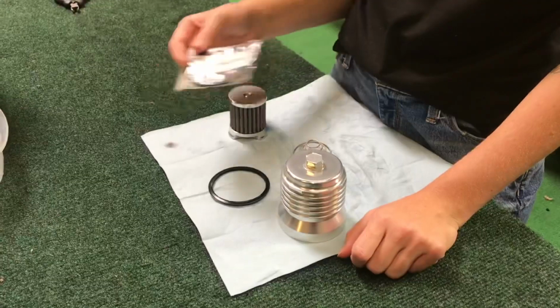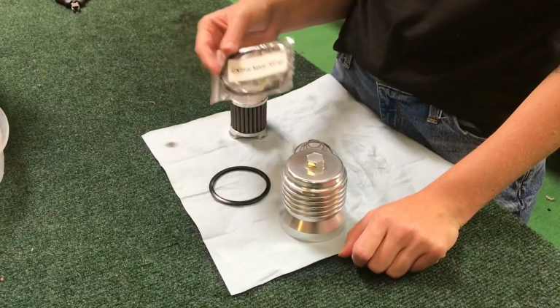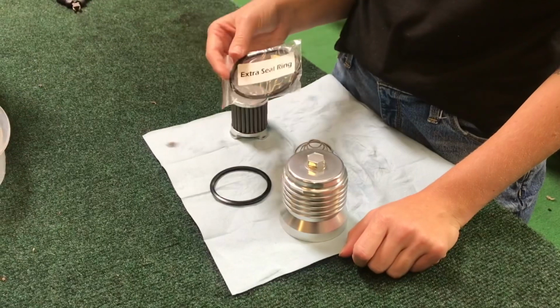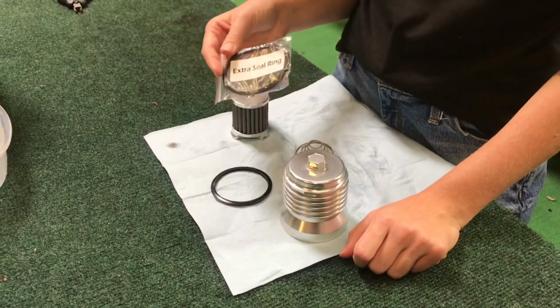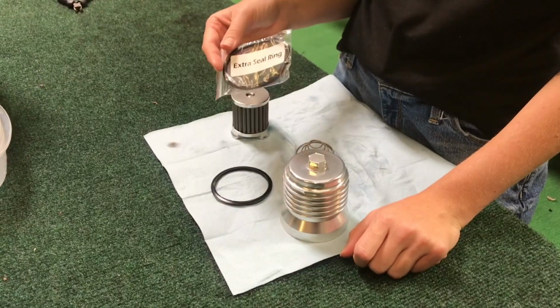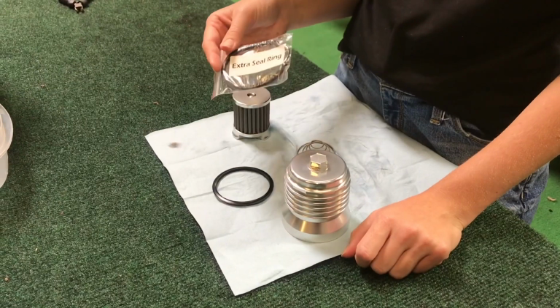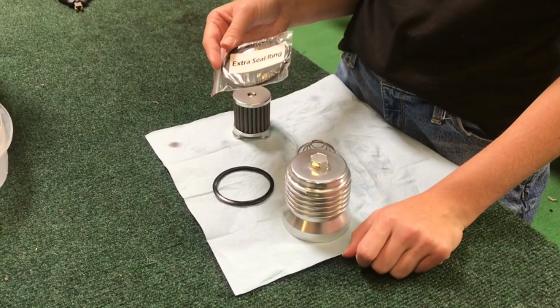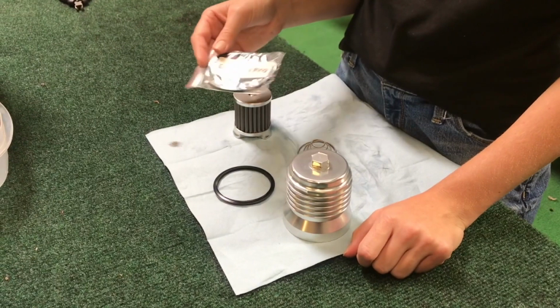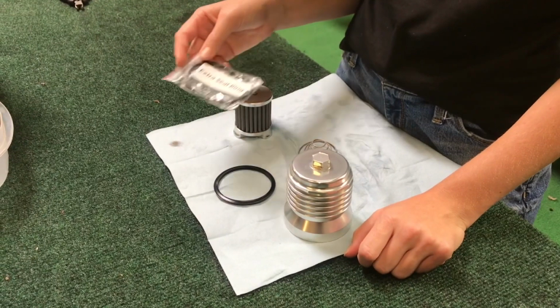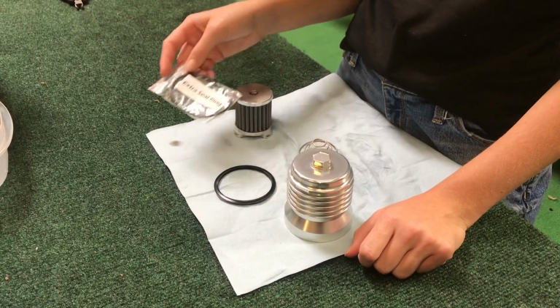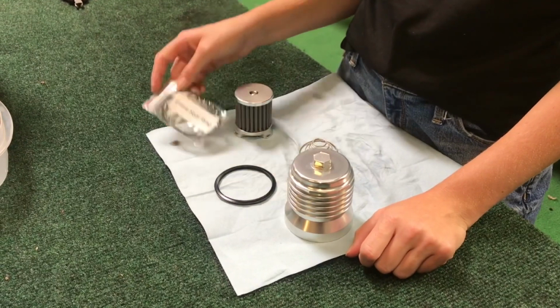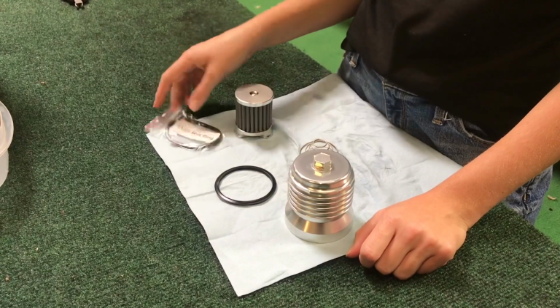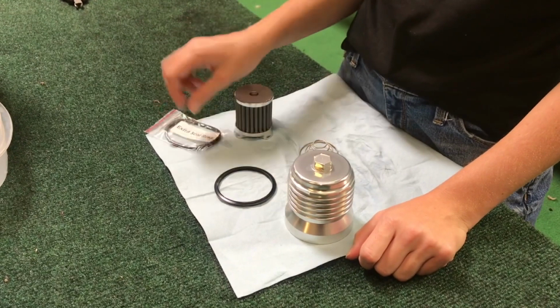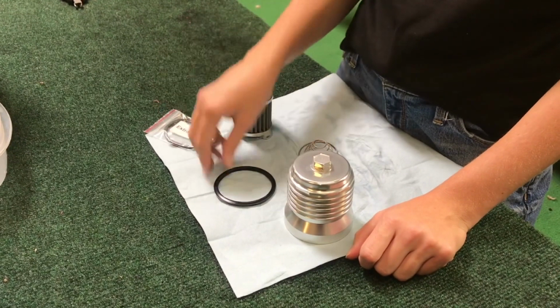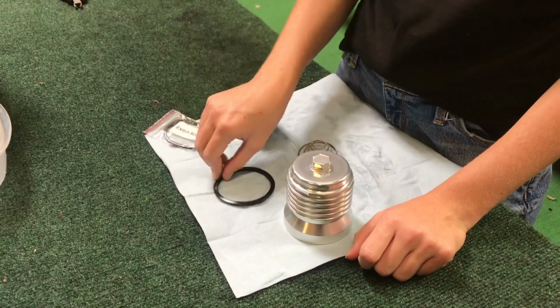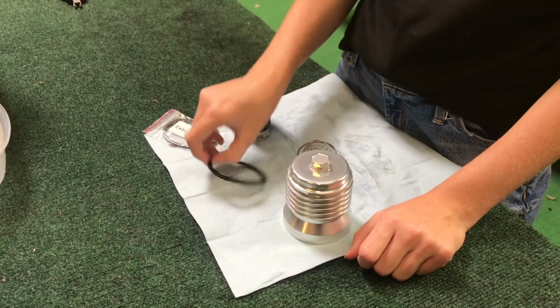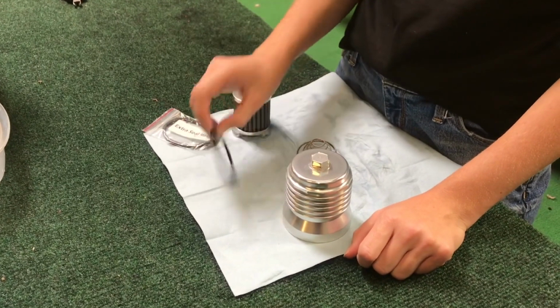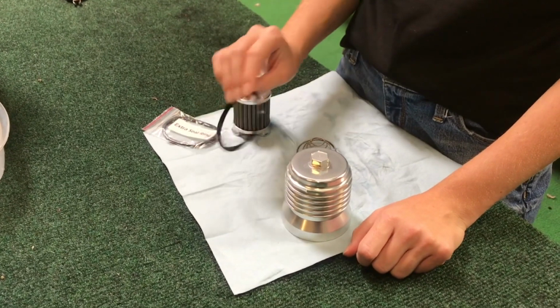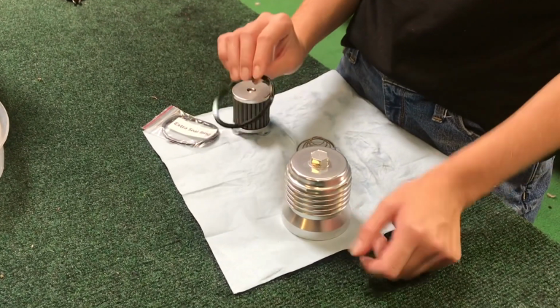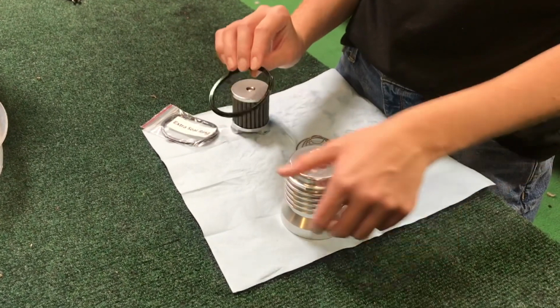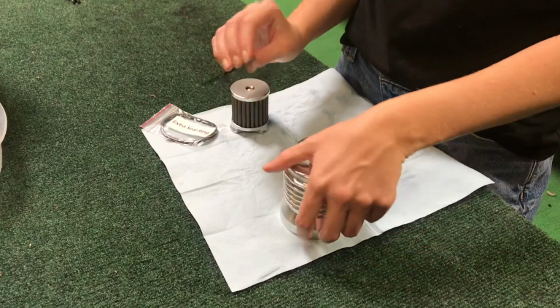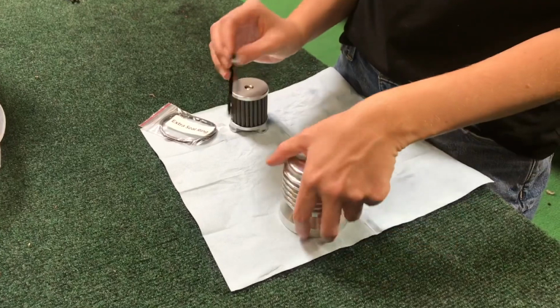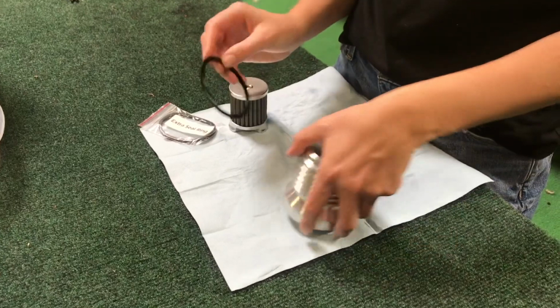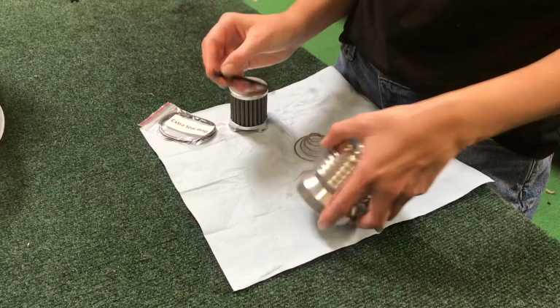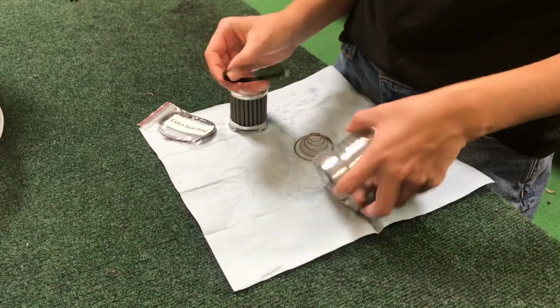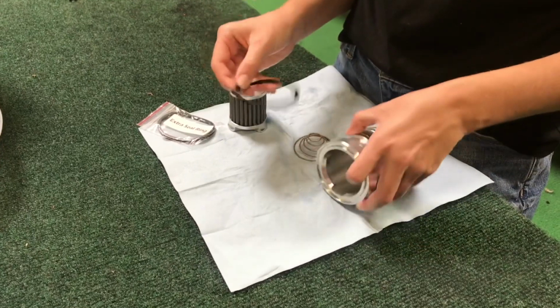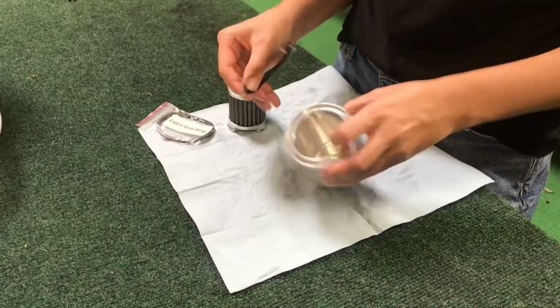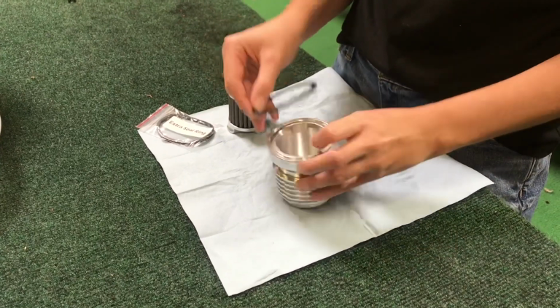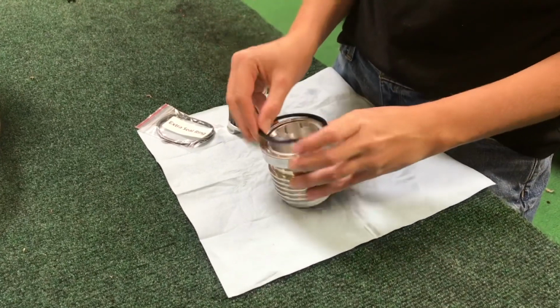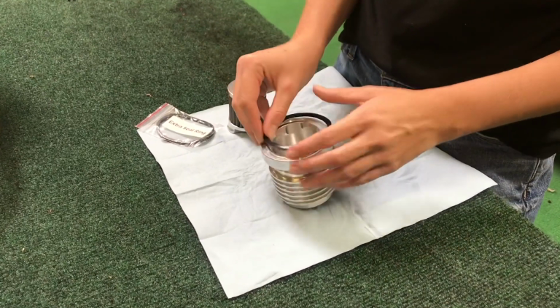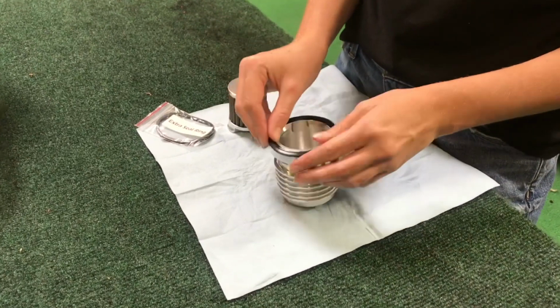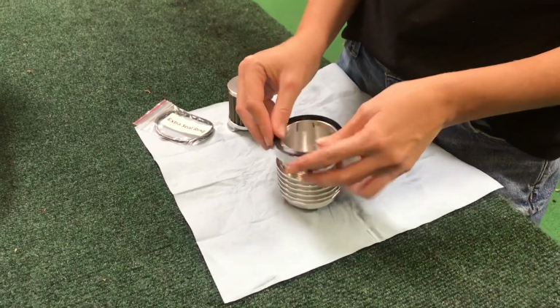Replacement seal rings are available, but as long as your seal ring isn't cracked or damaged you can go ahead and just put it back on.